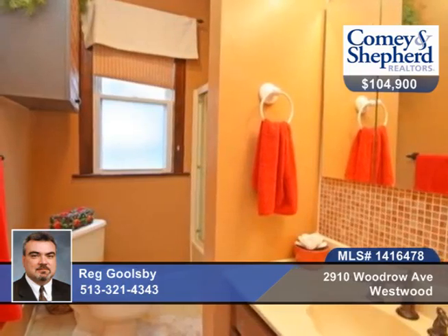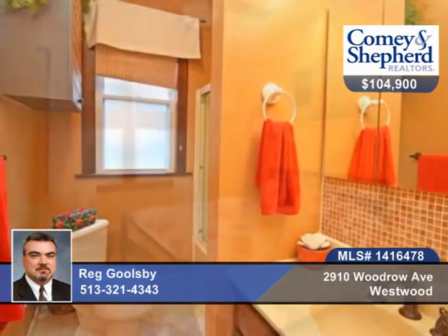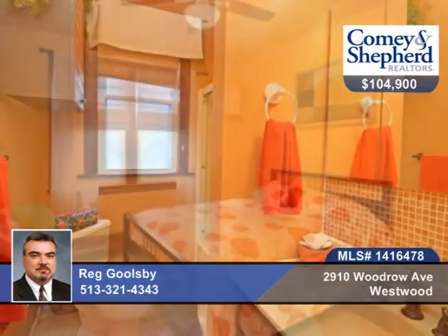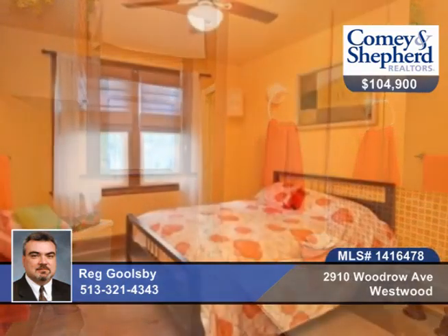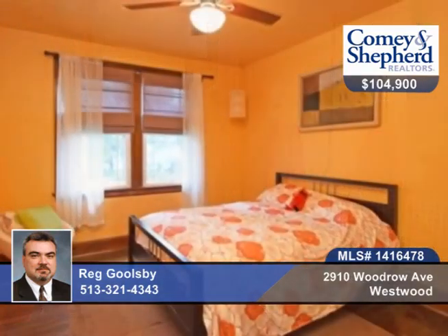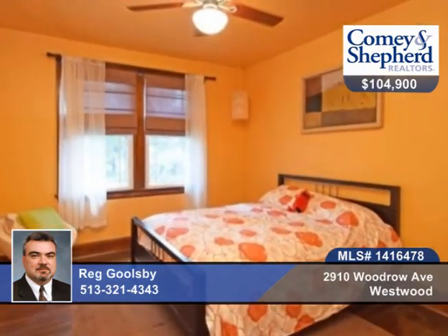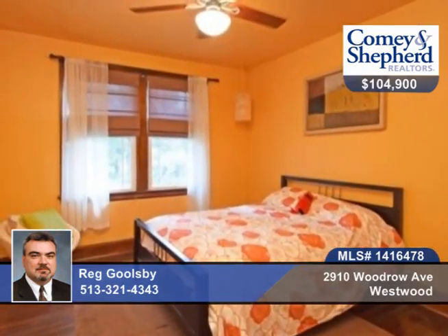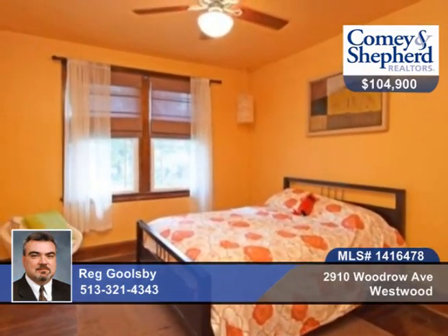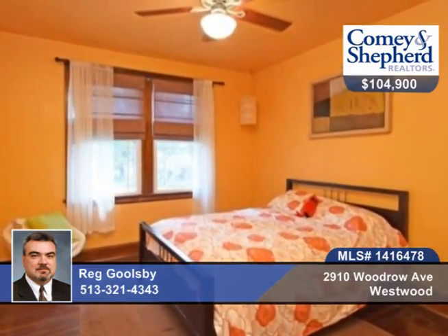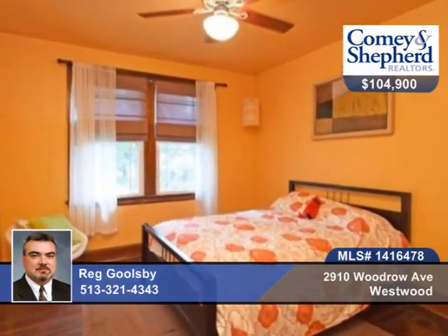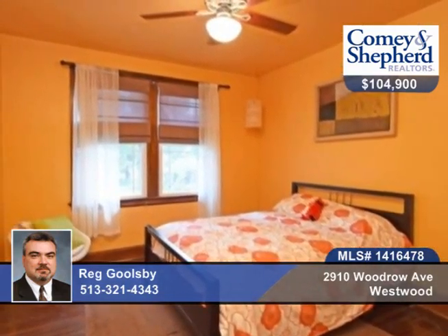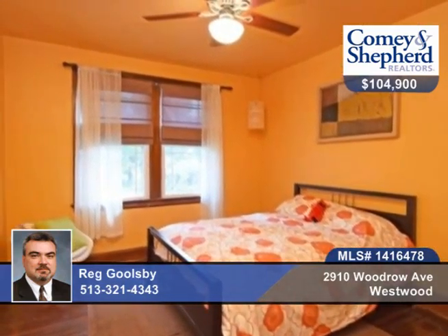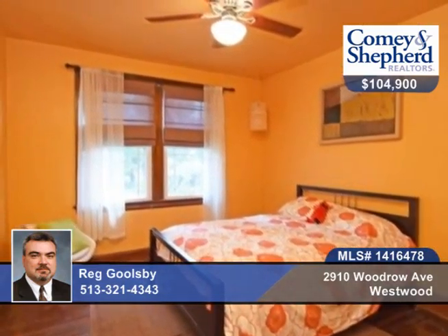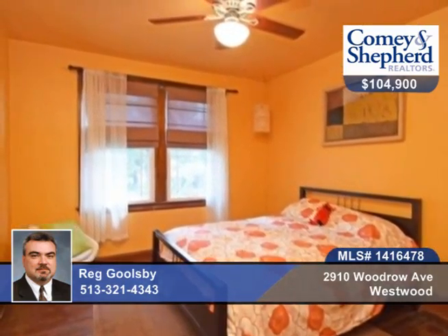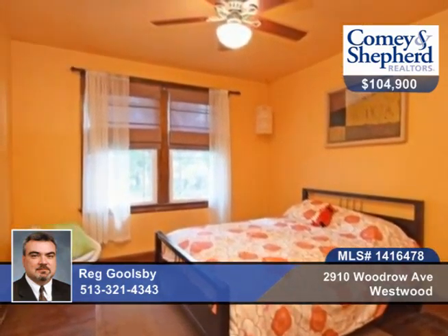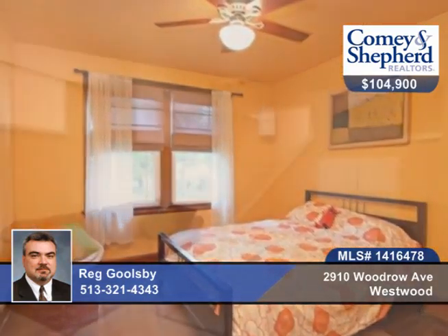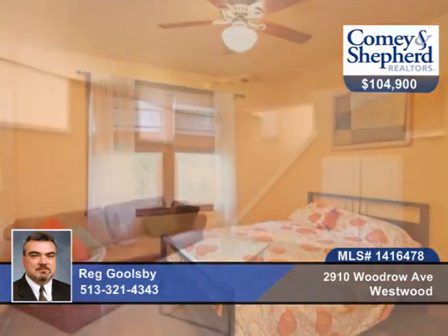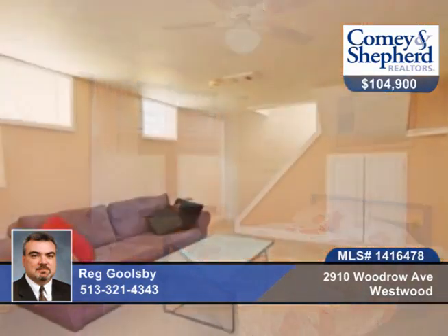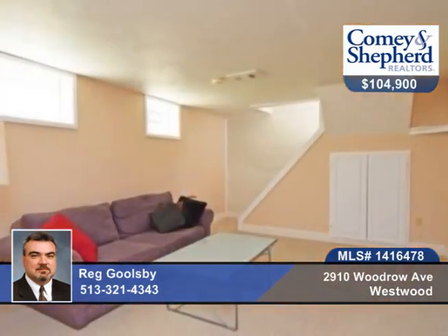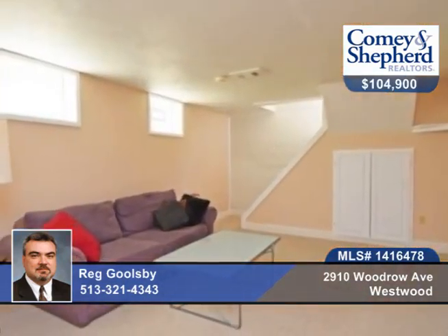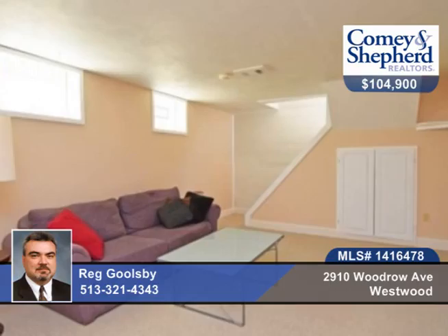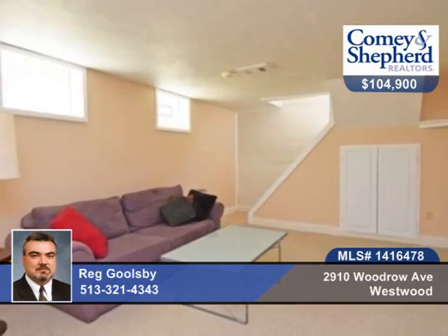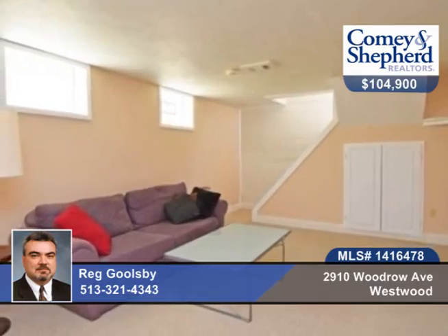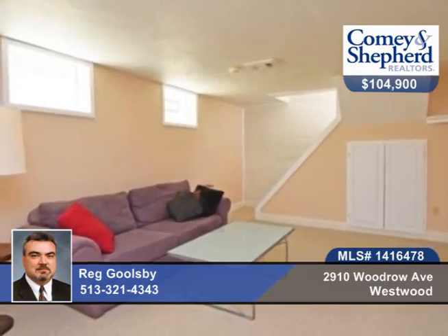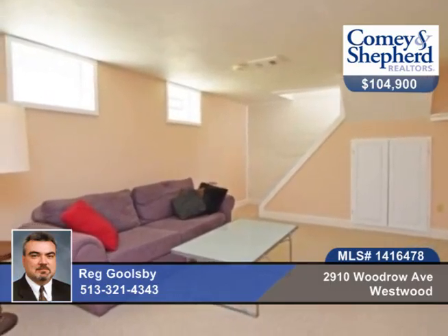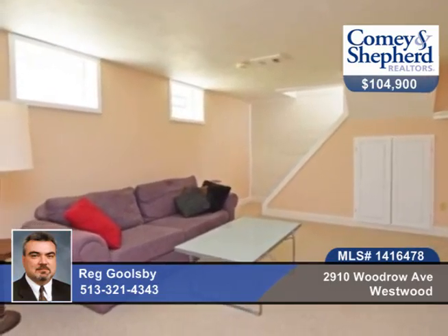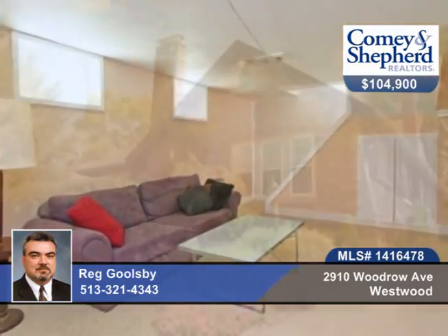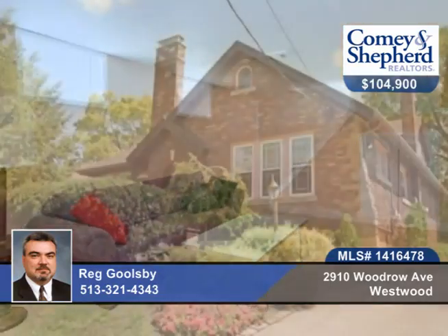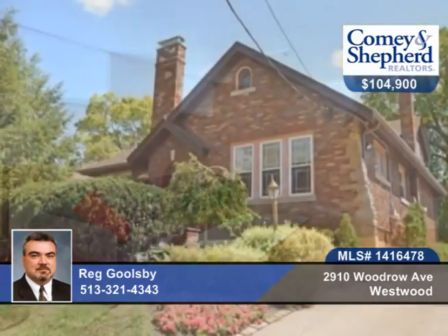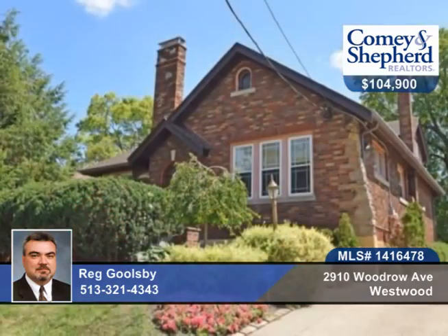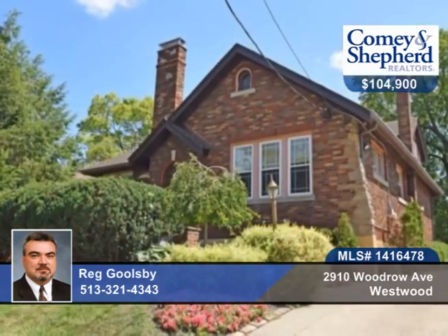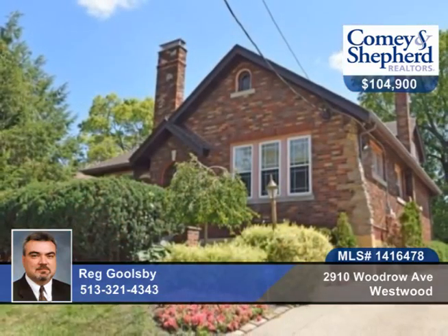The home has been professionally landscaped, front and rear, for a park-like yard. Call today to make this beauty yours with Reg.